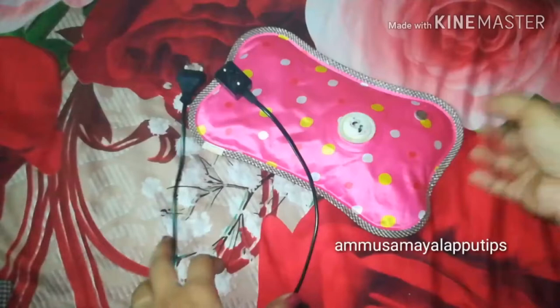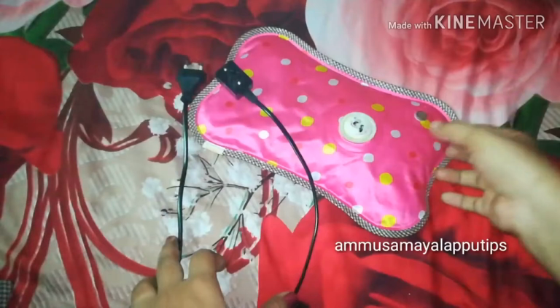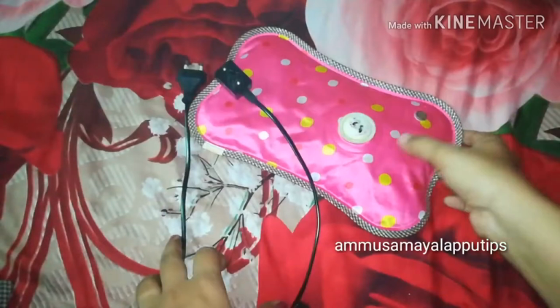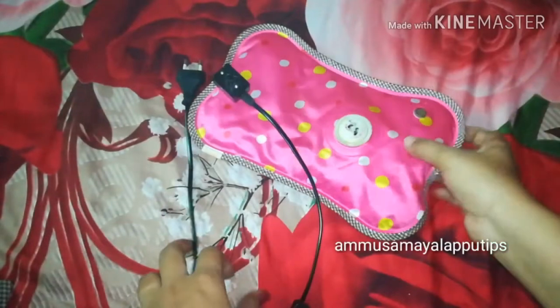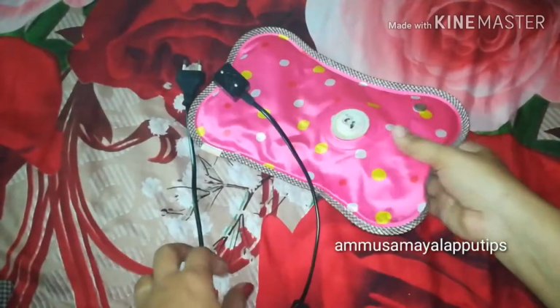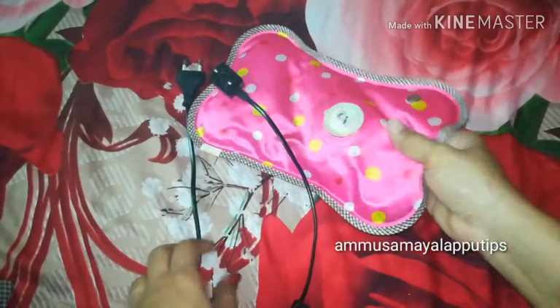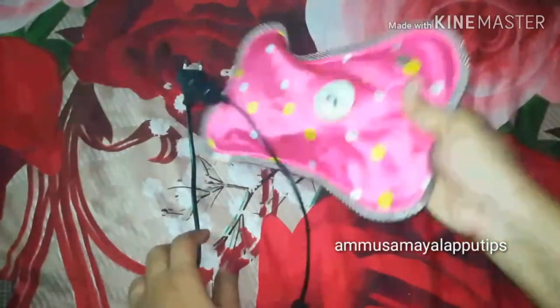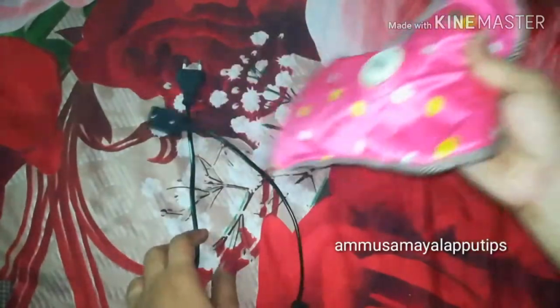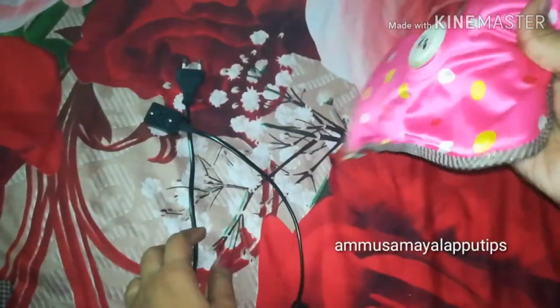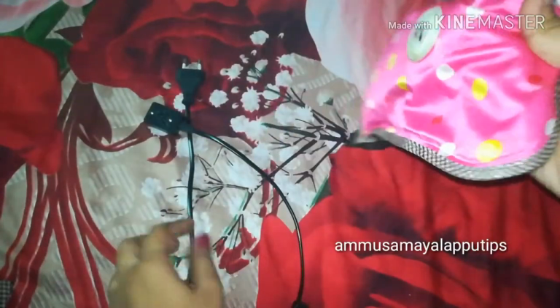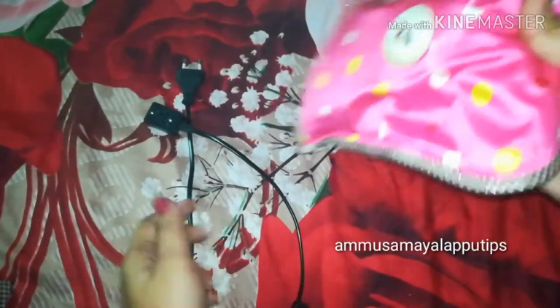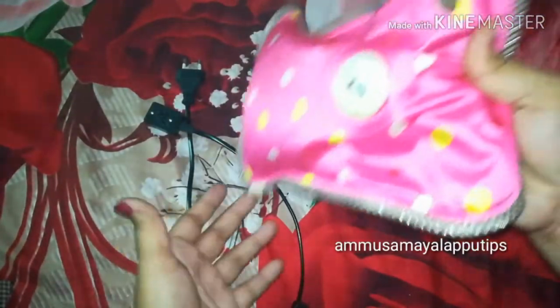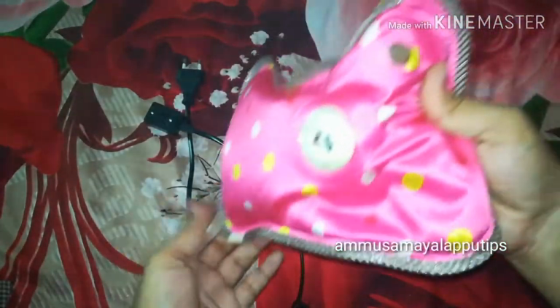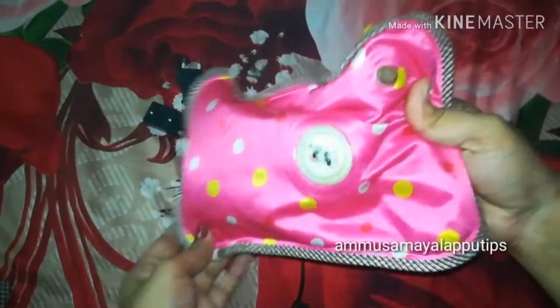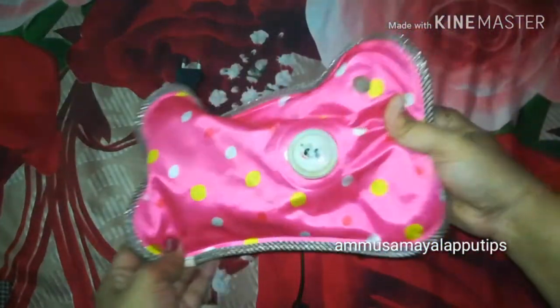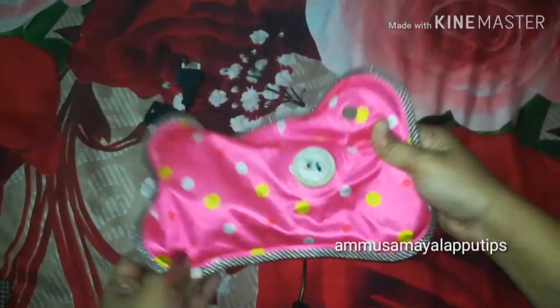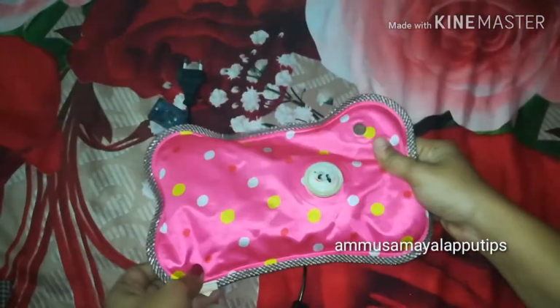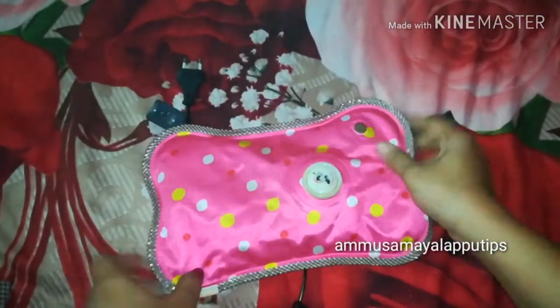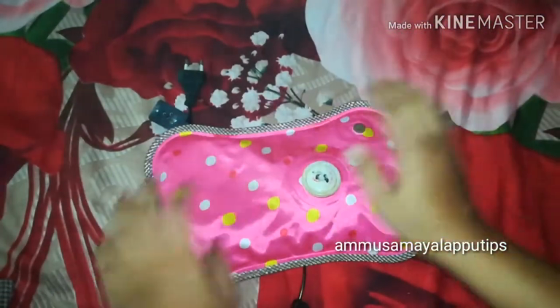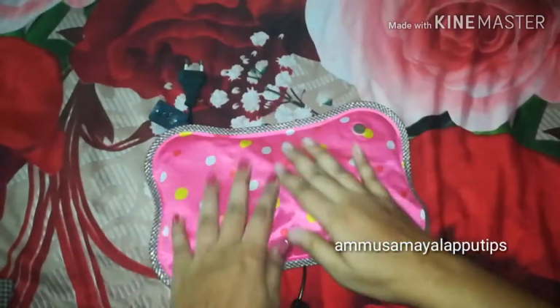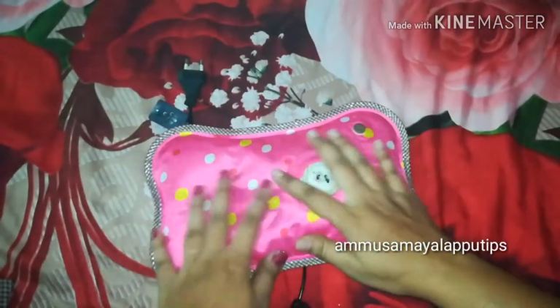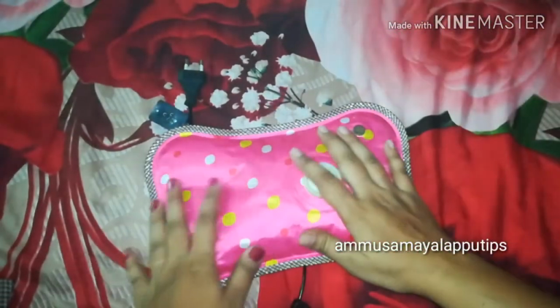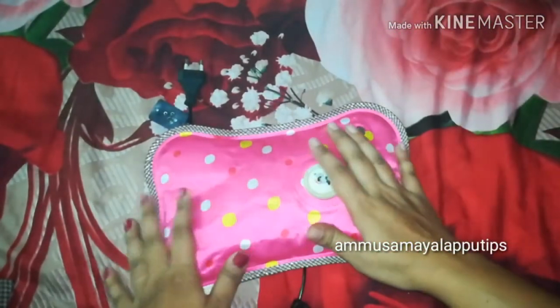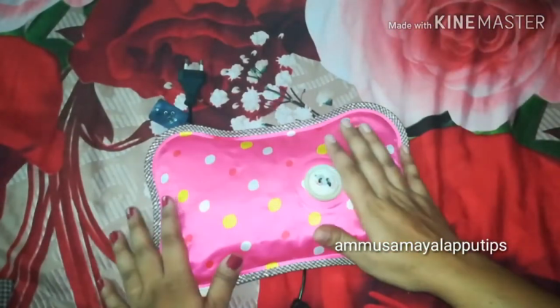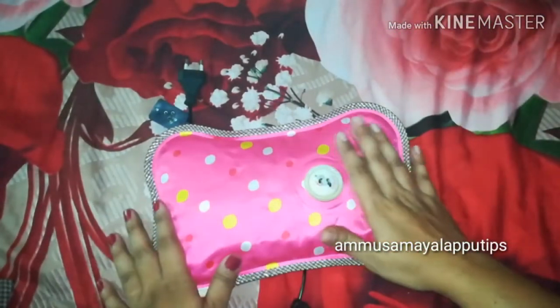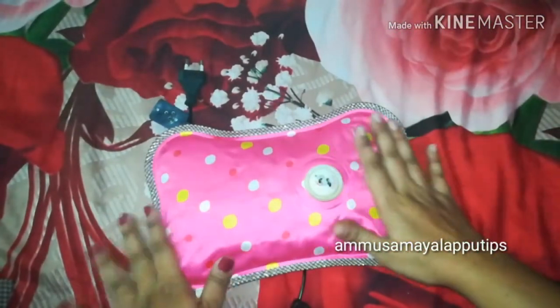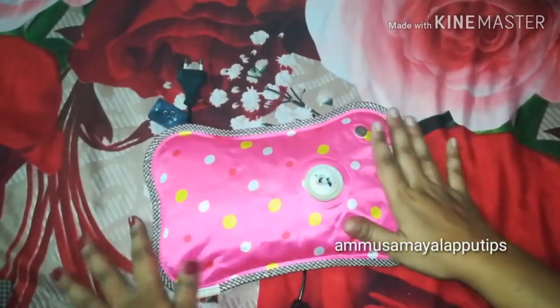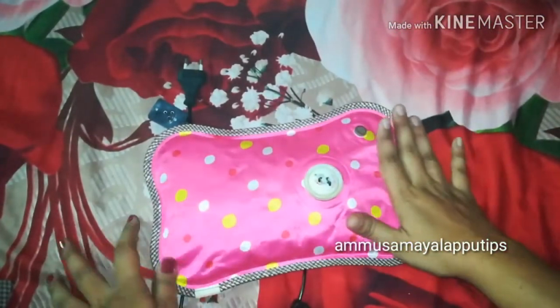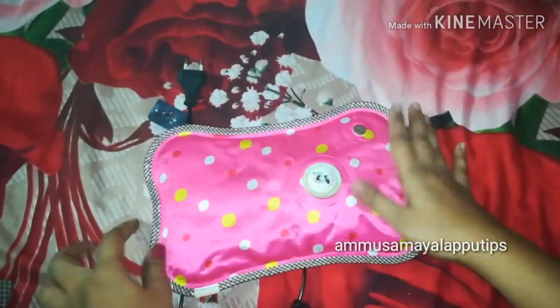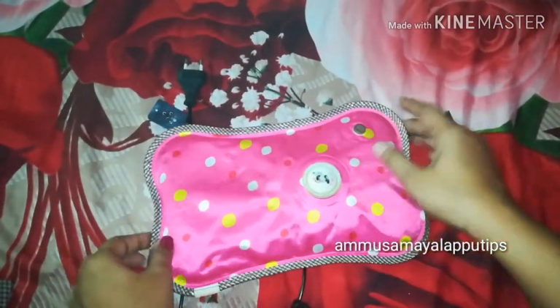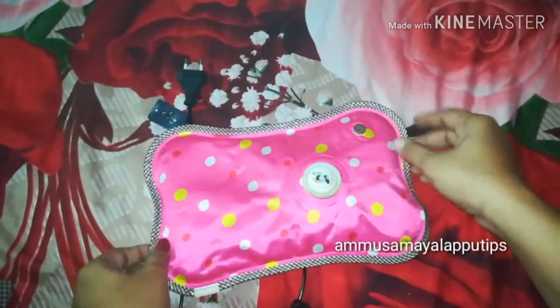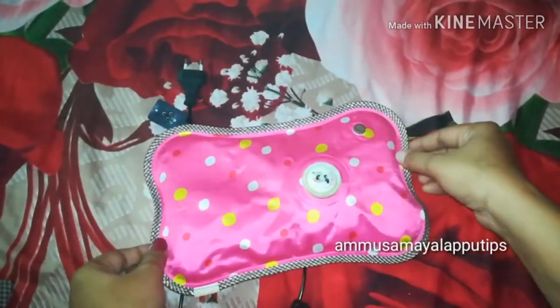Hello friends, welcome back to our channel. In our channel, we will see a little review on the electric gel bag.